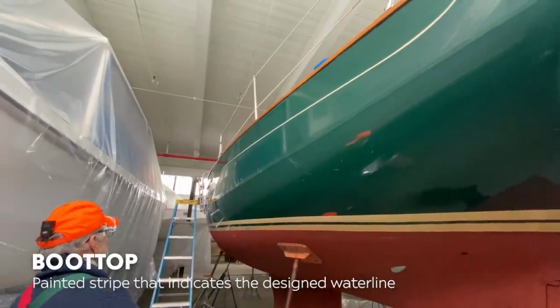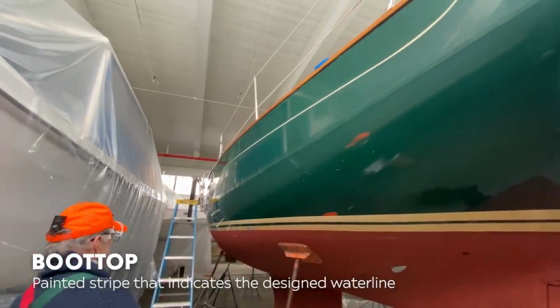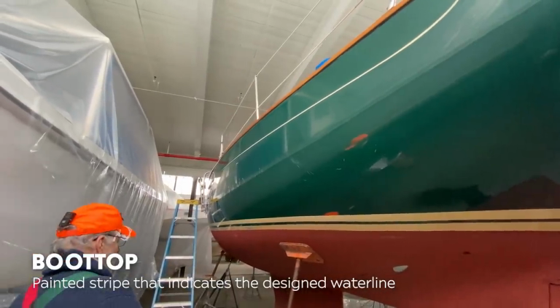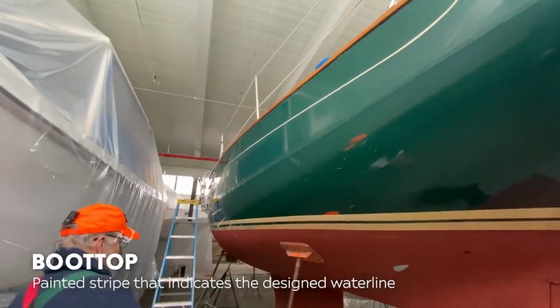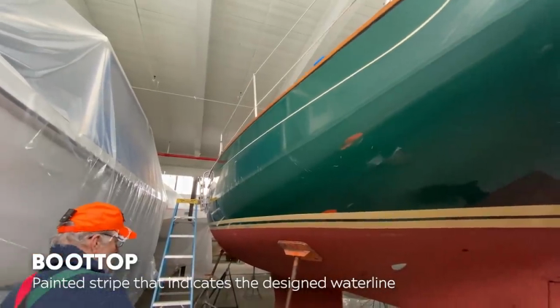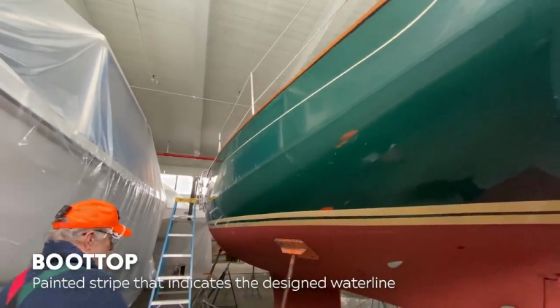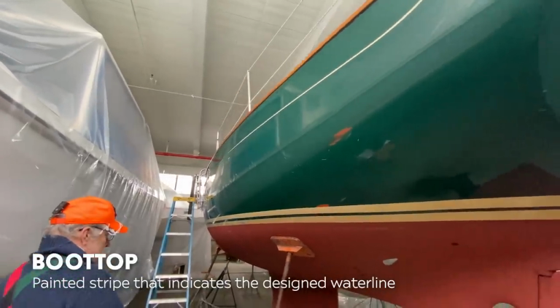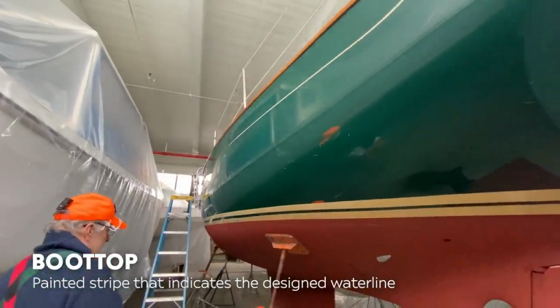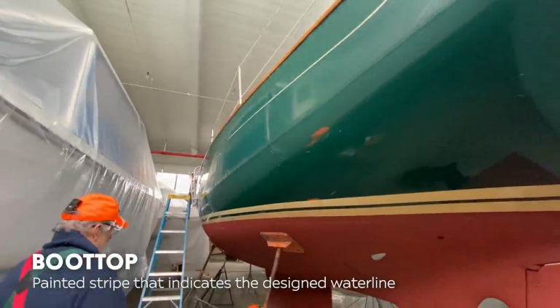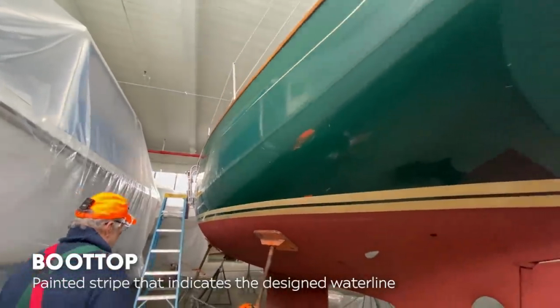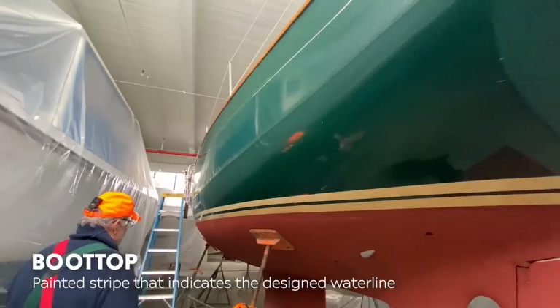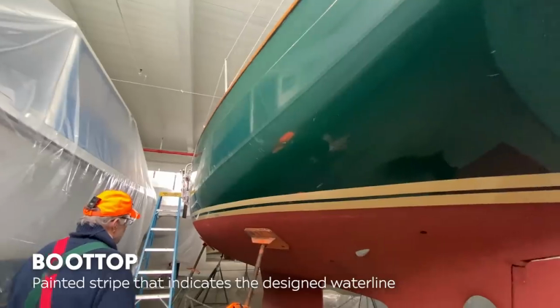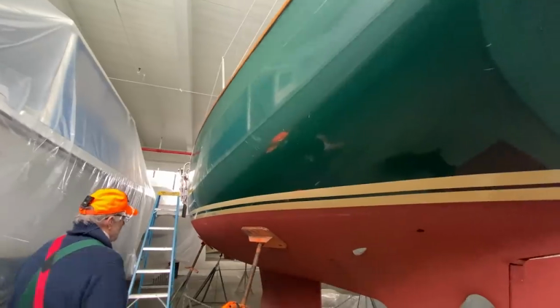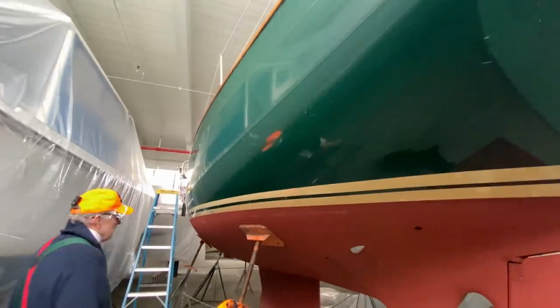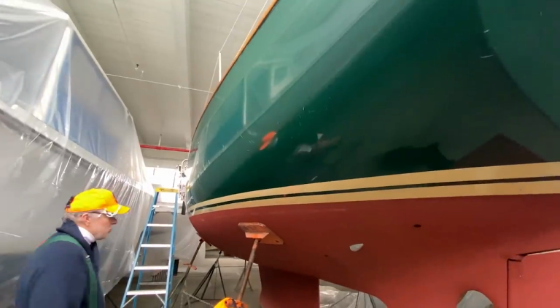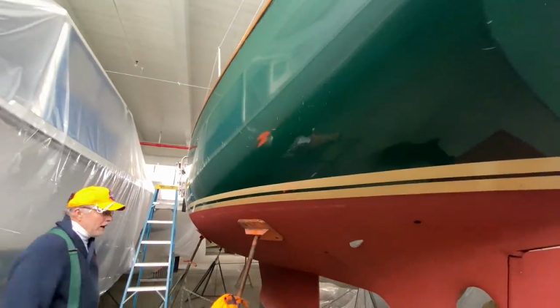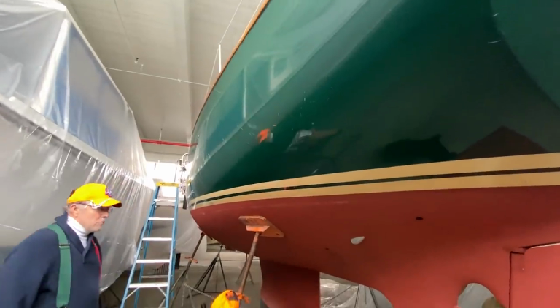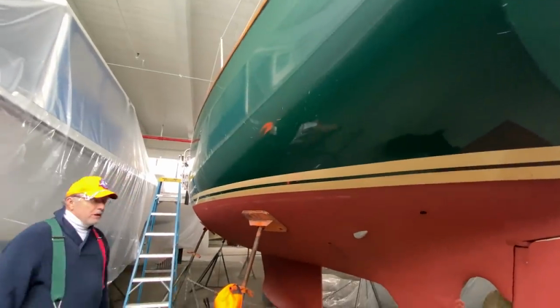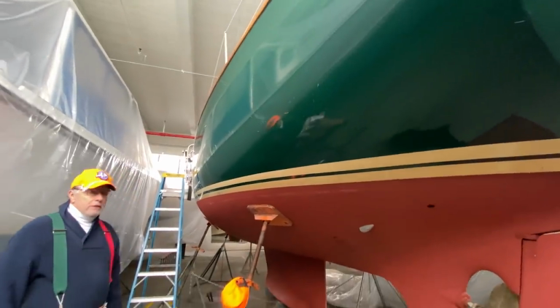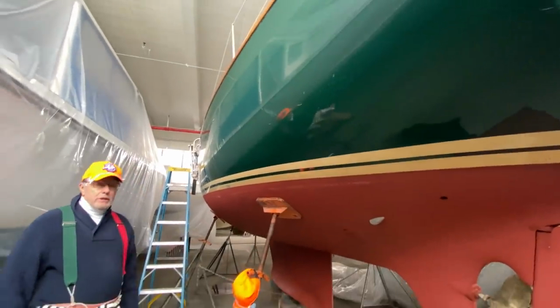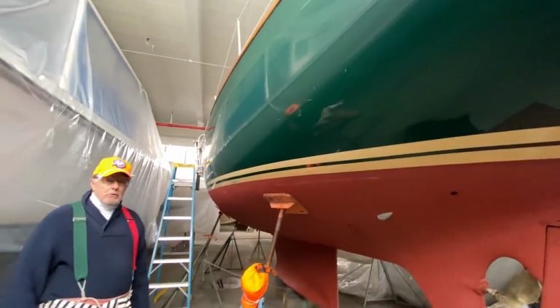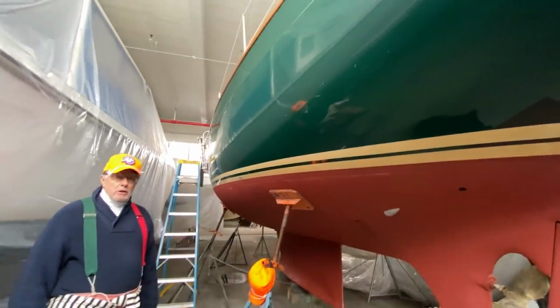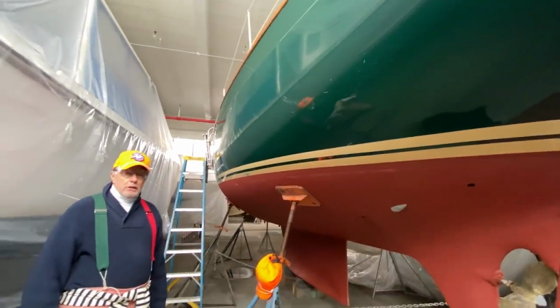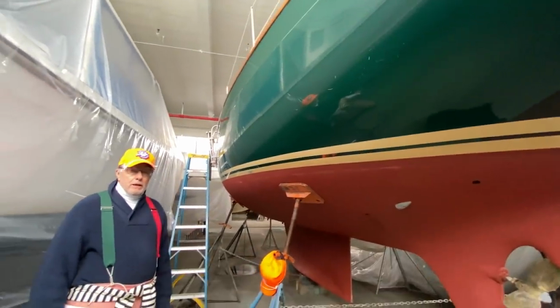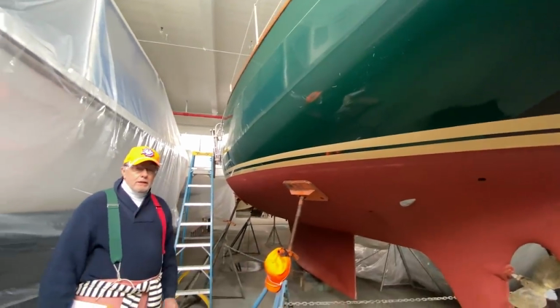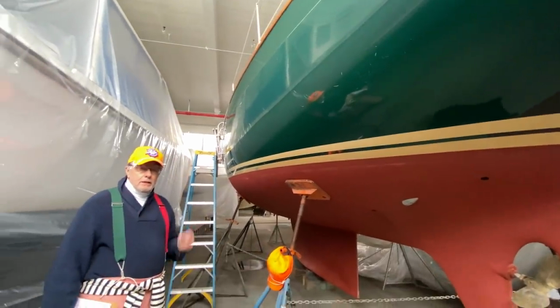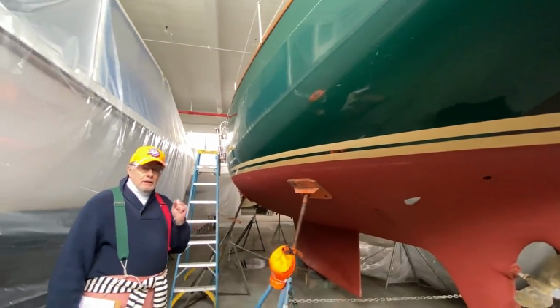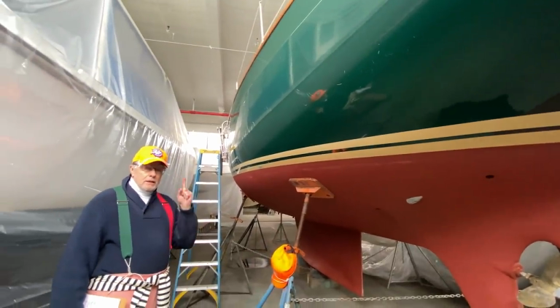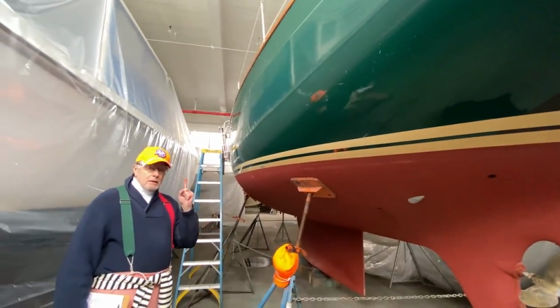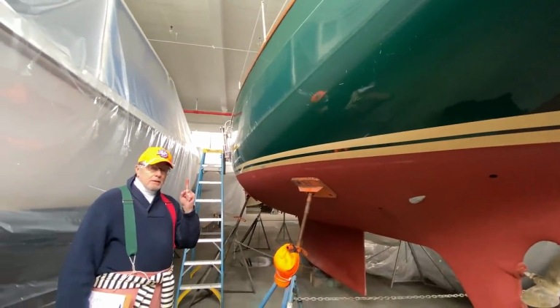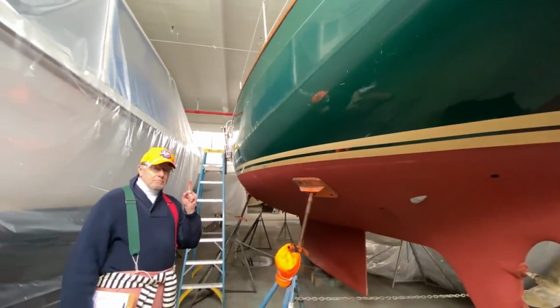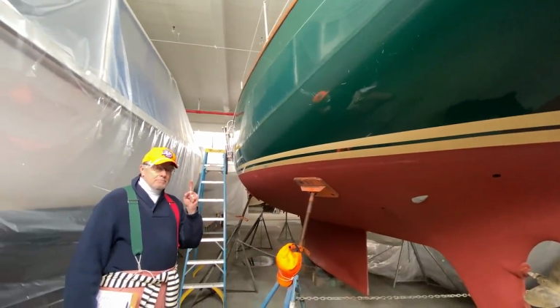She's a lovely dark British racing green with gold boot tops and a very nice gold cove stripe. I think we've seen all of her bottom we need to see. Let's head upstairs.